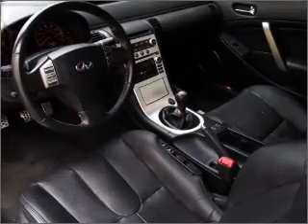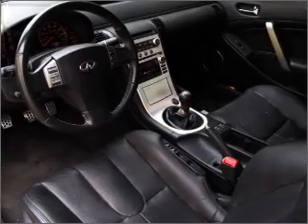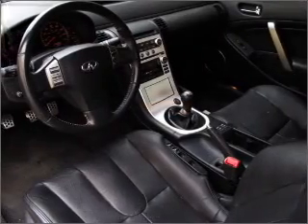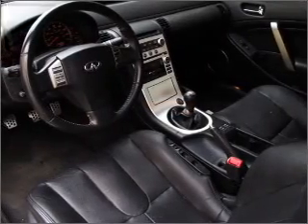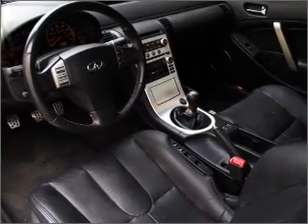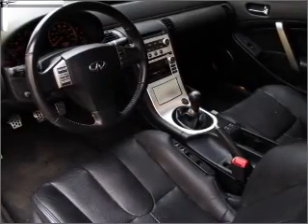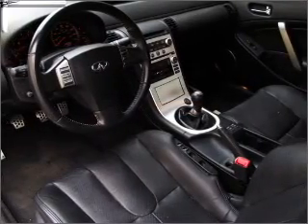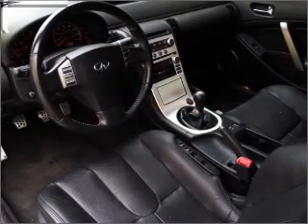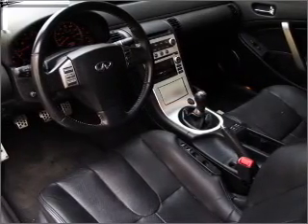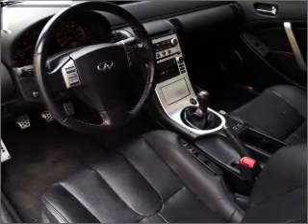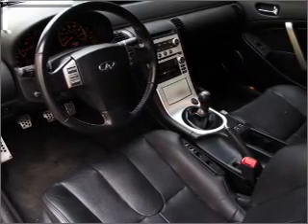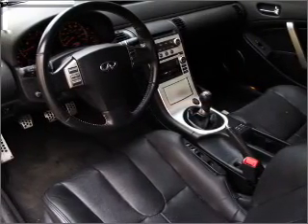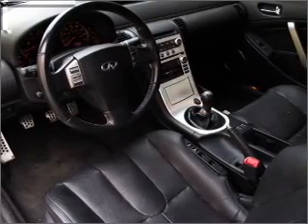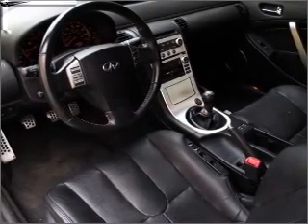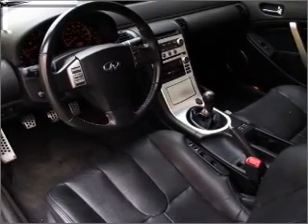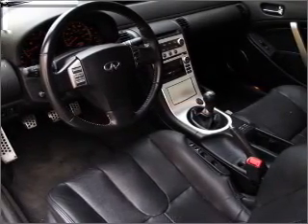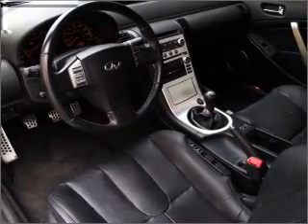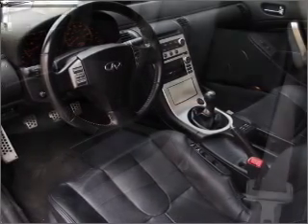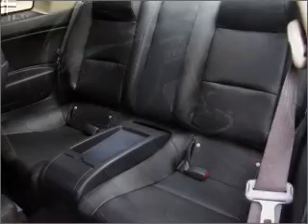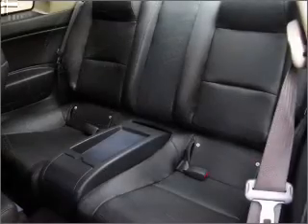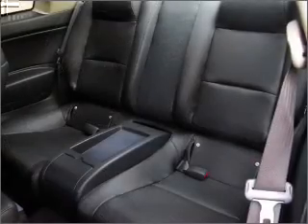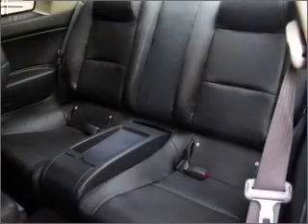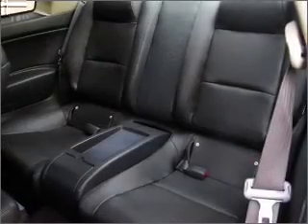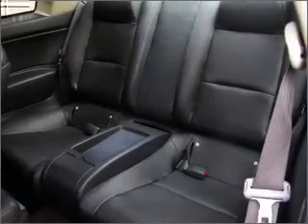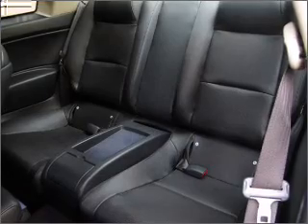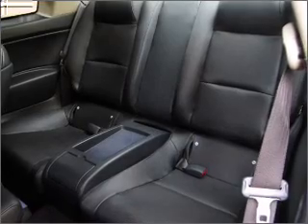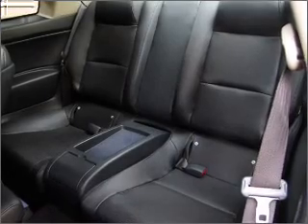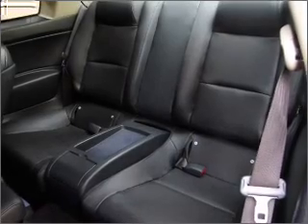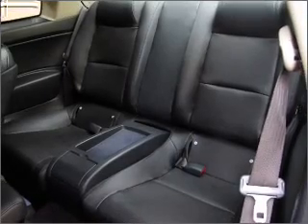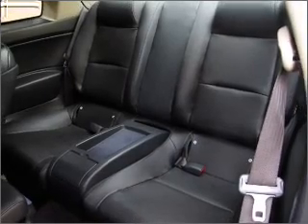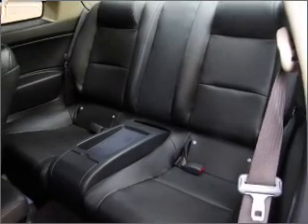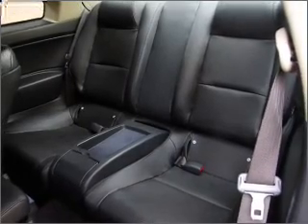Heated seats are there for you on cold winter days. There's nothing like a sunroof on a nice day. Let us put you in the driver's seat today.